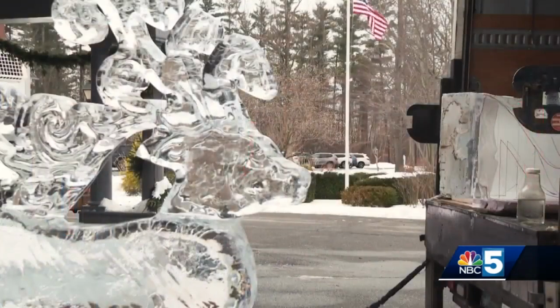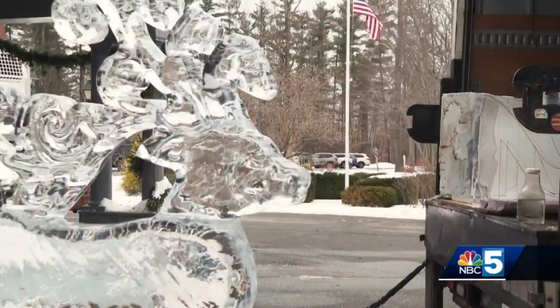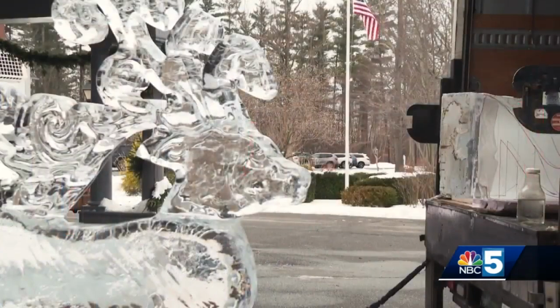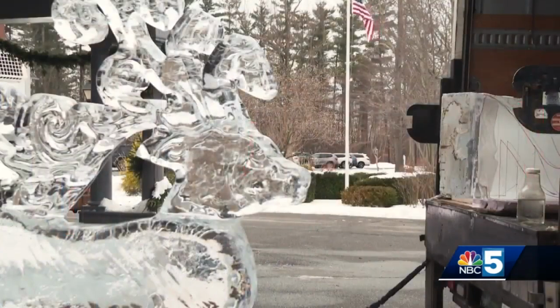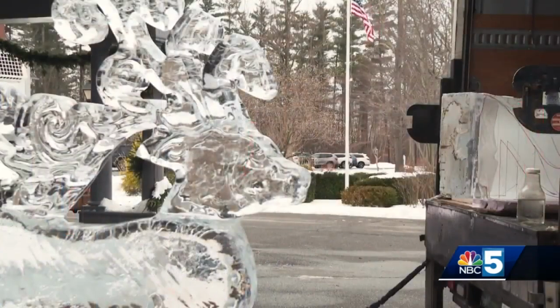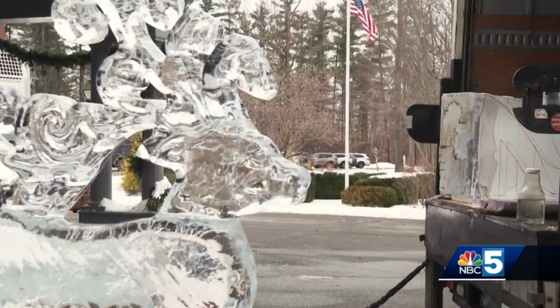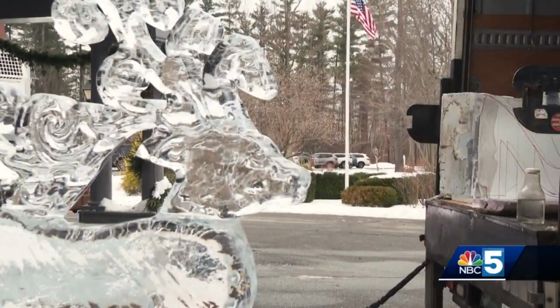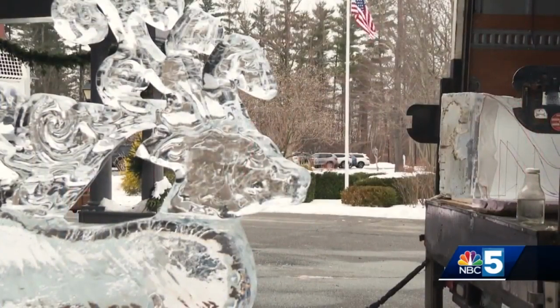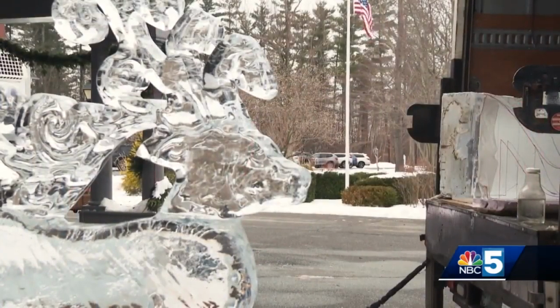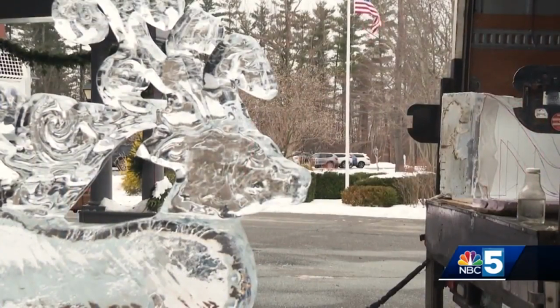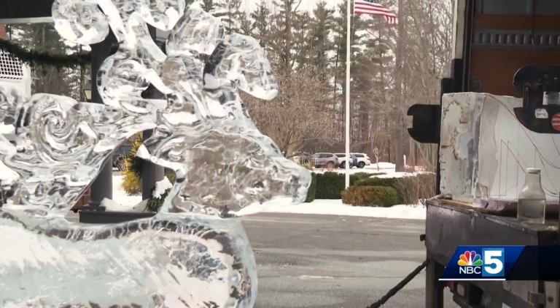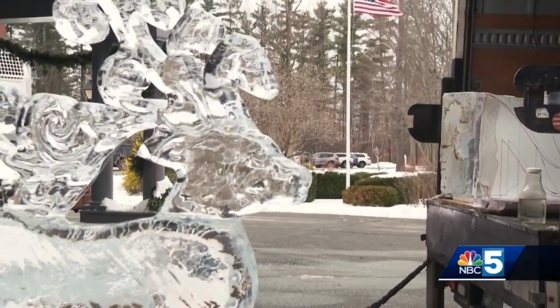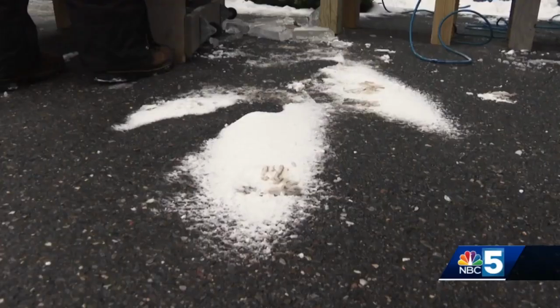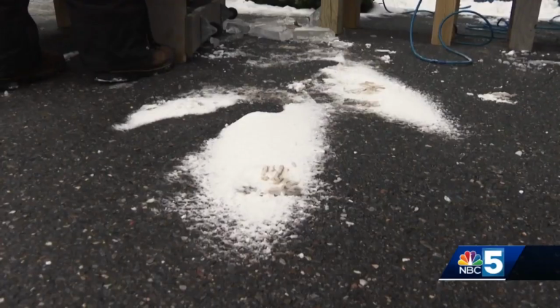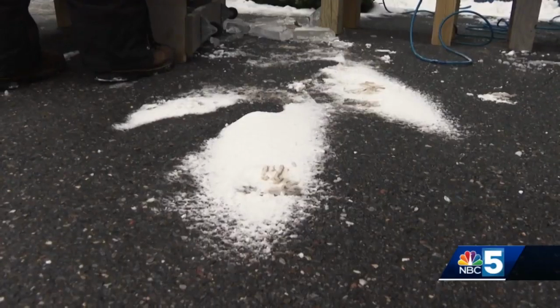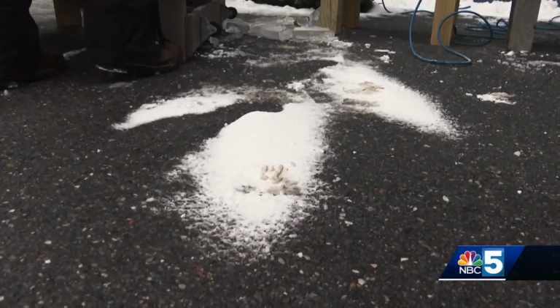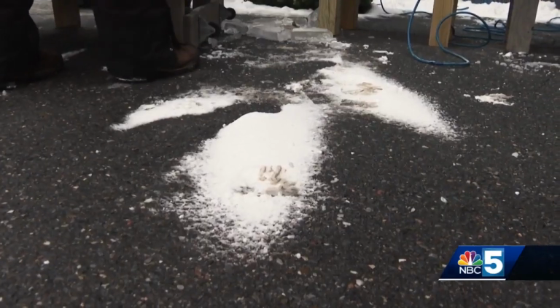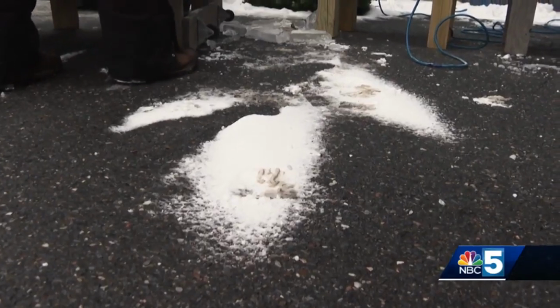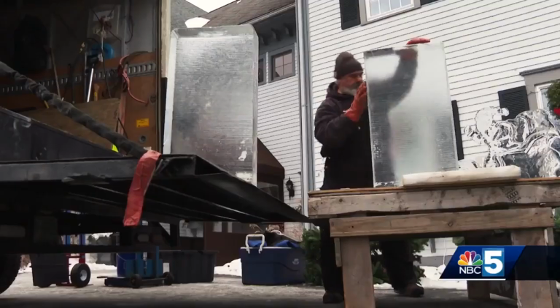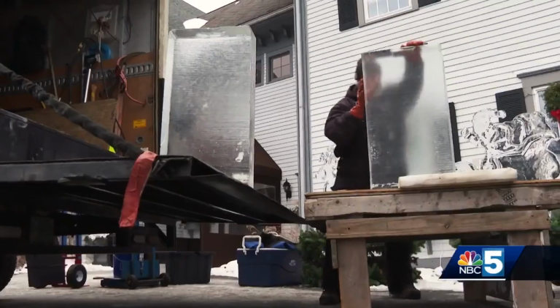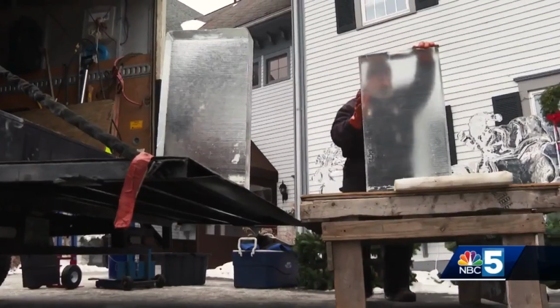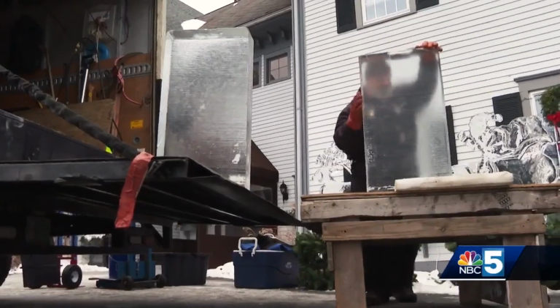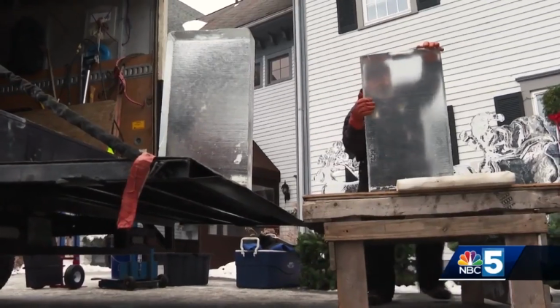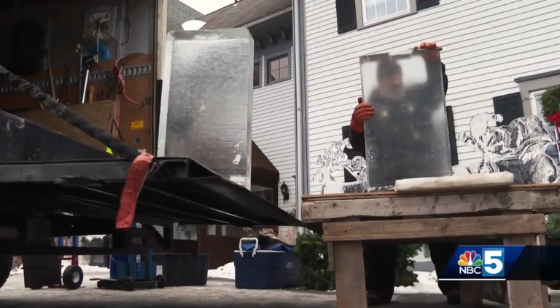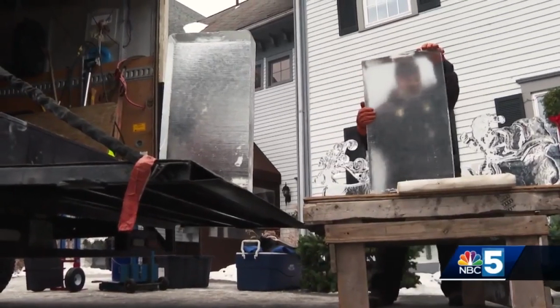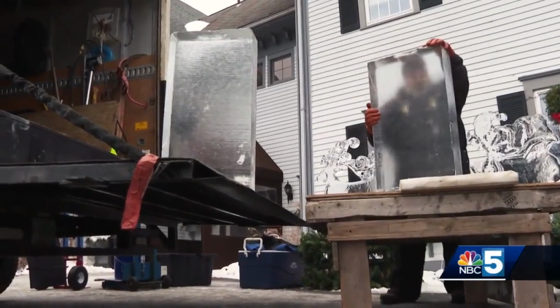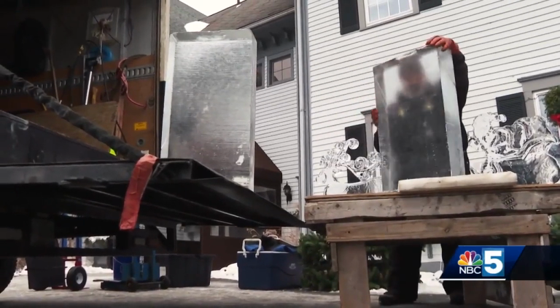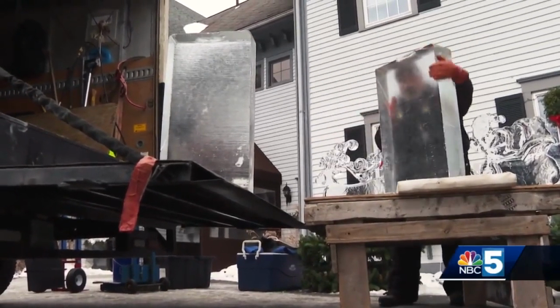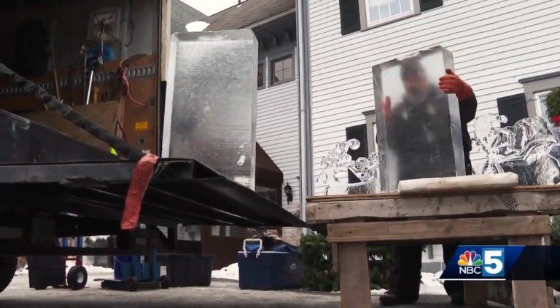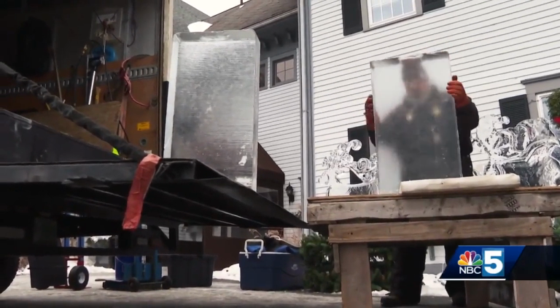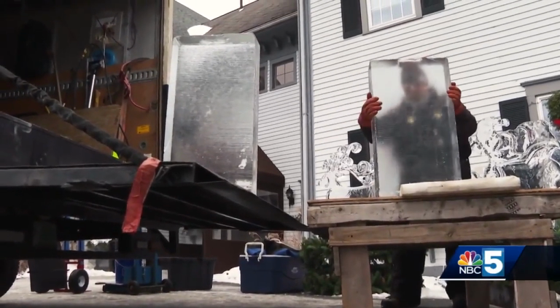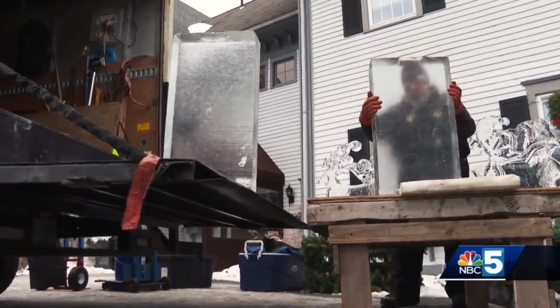A beautiful sight to make the most of before it melts away. In Essex Junction, Tyler Bronski, NBC5 News.